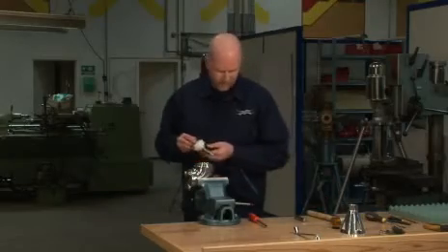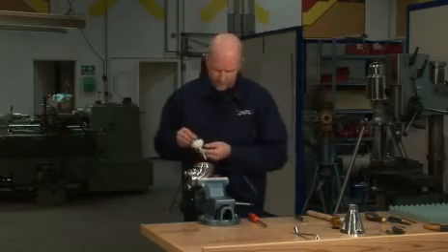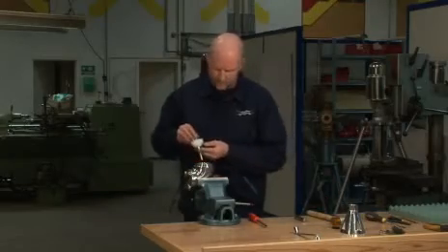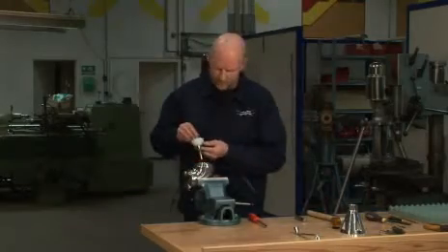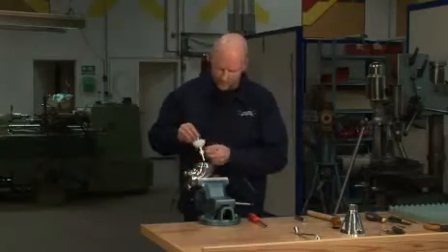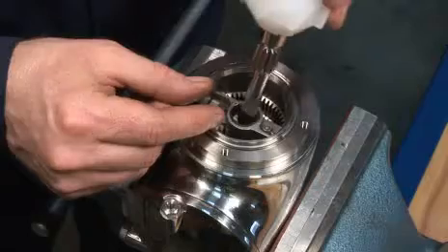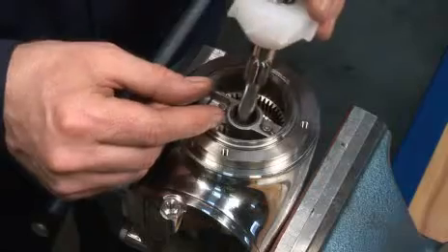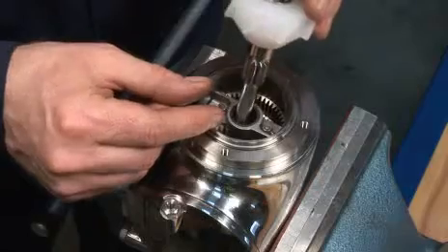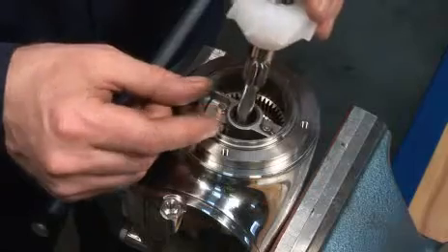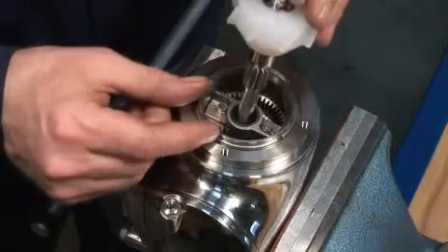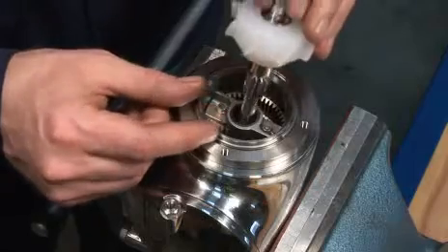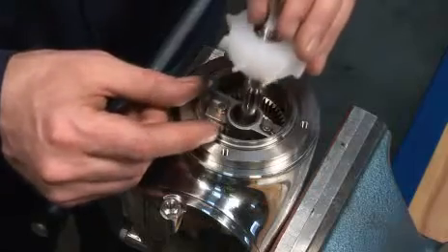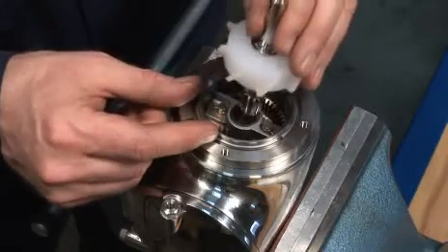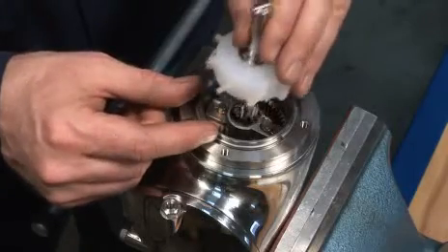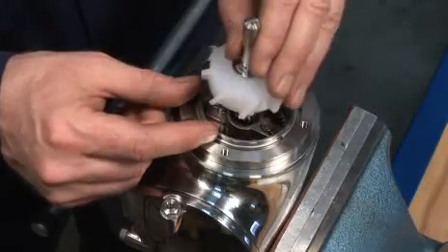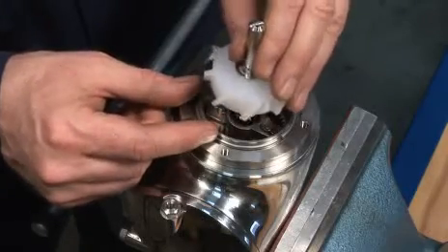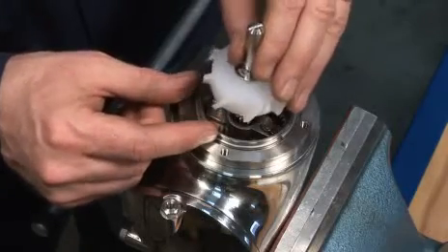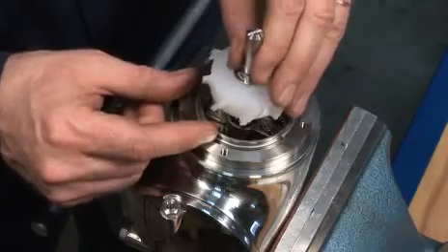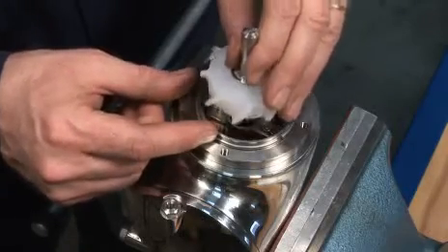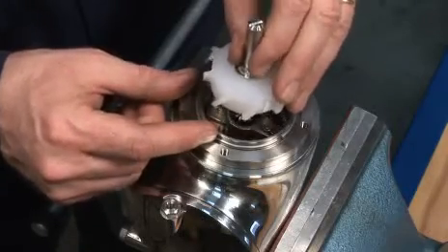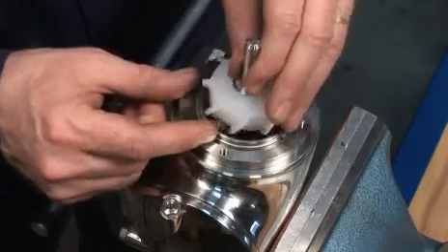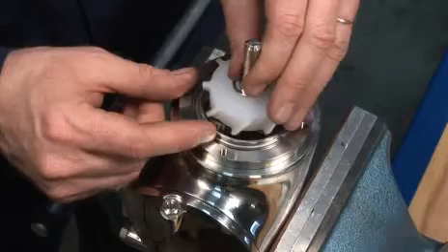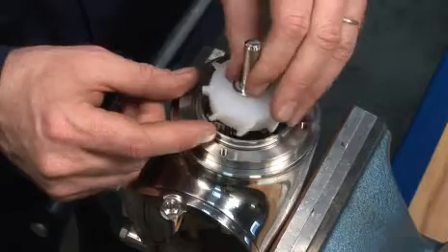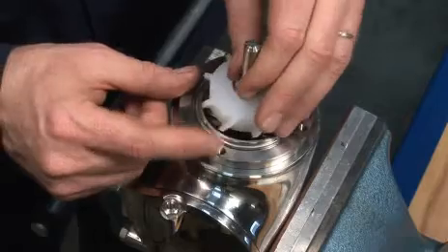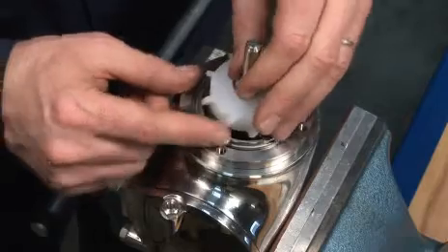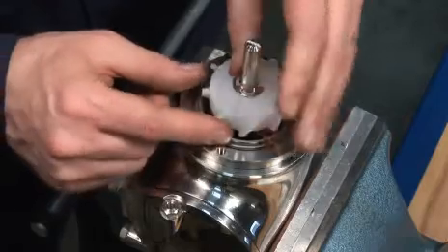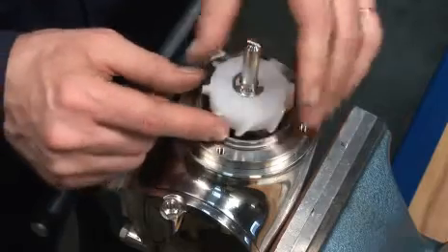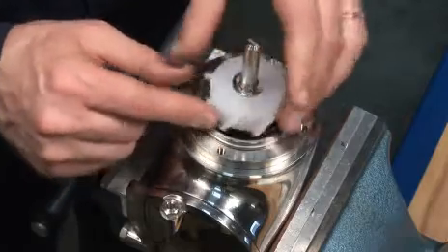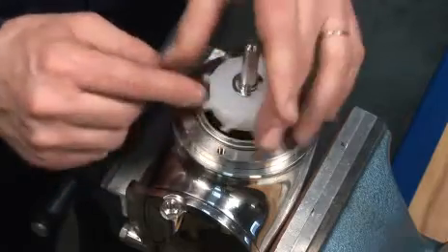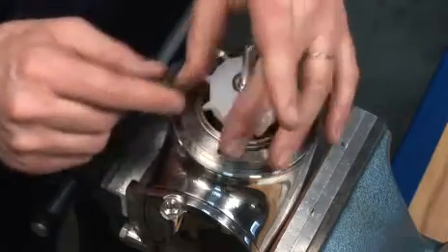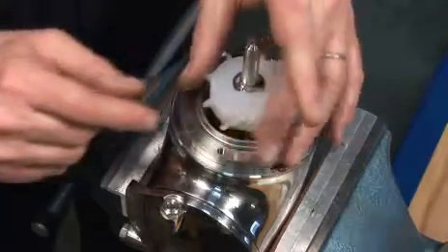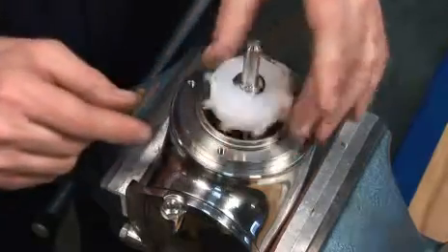Insert the turbine into the planet gear. Rotate the impeller to ensure it is in the correct position.